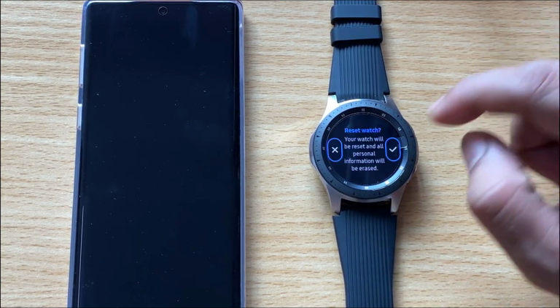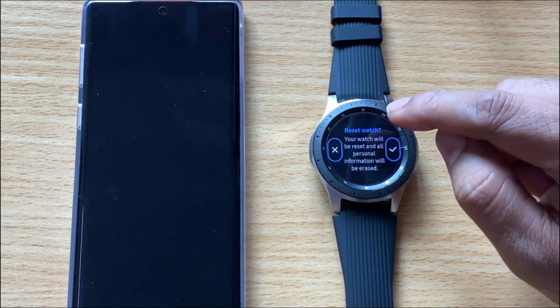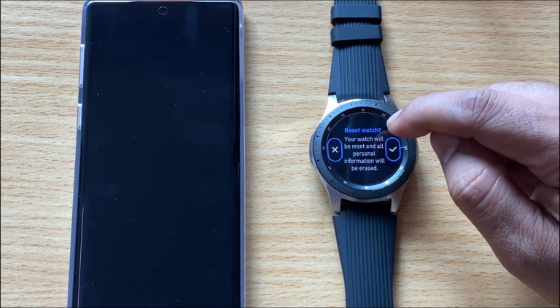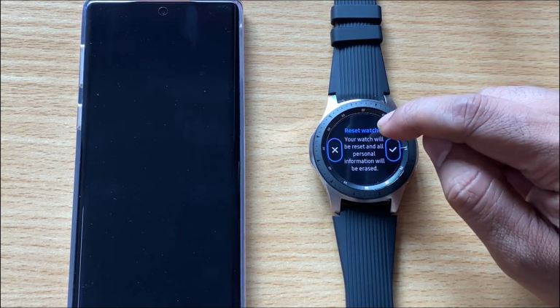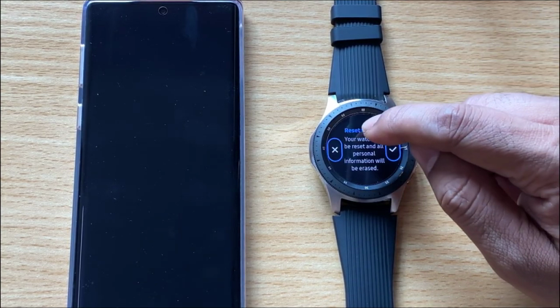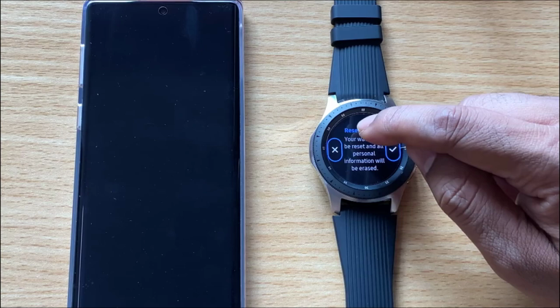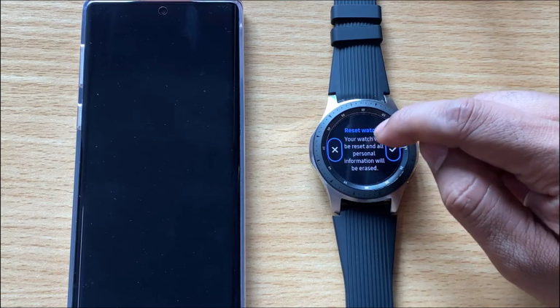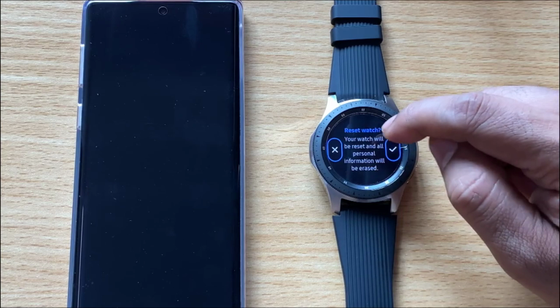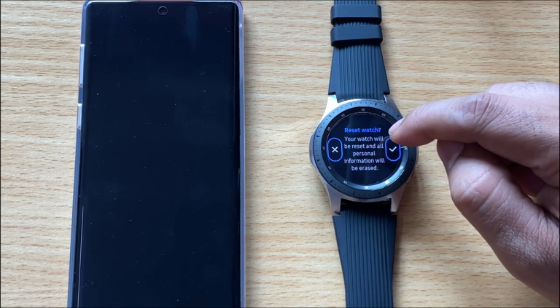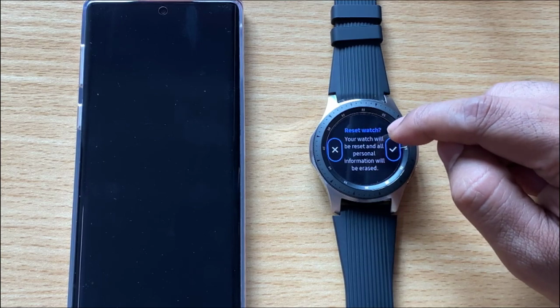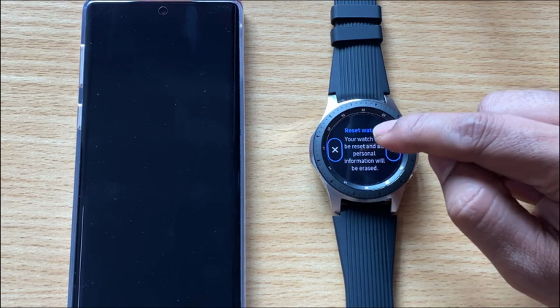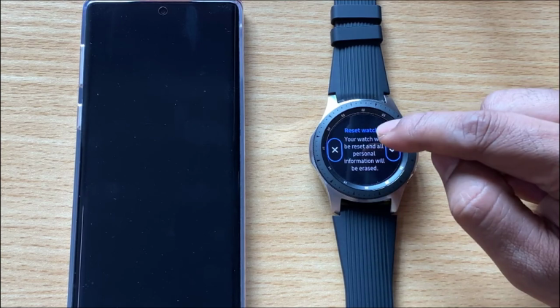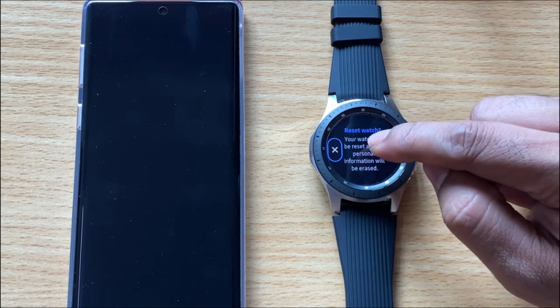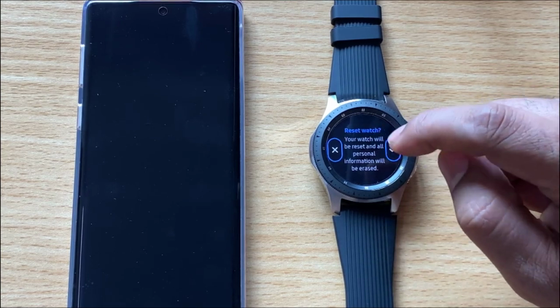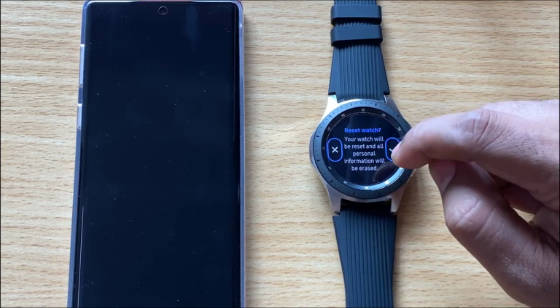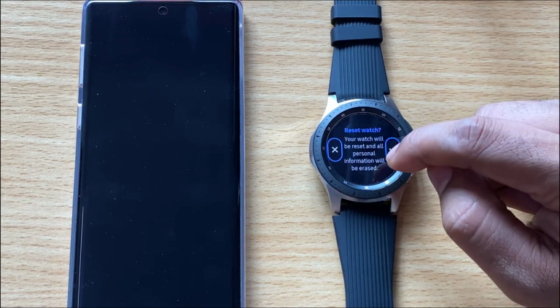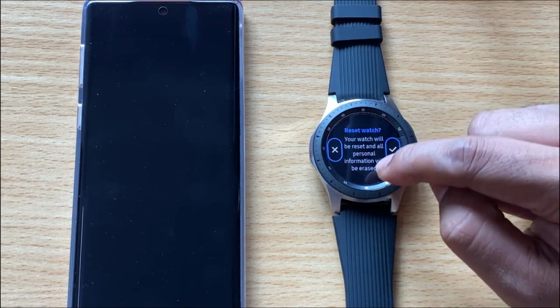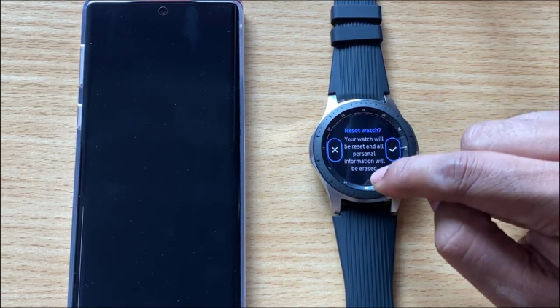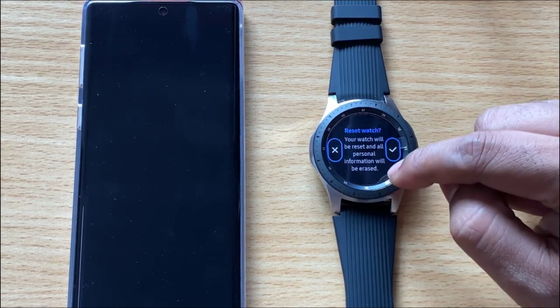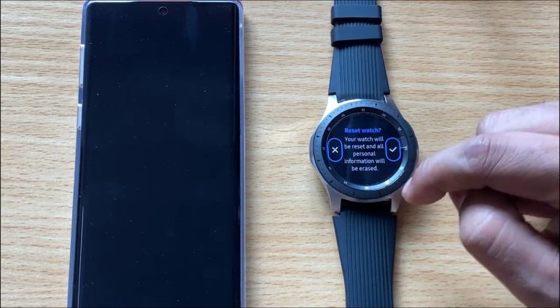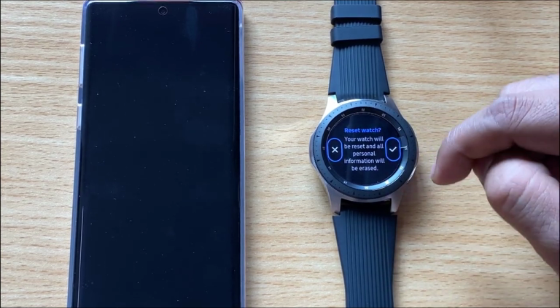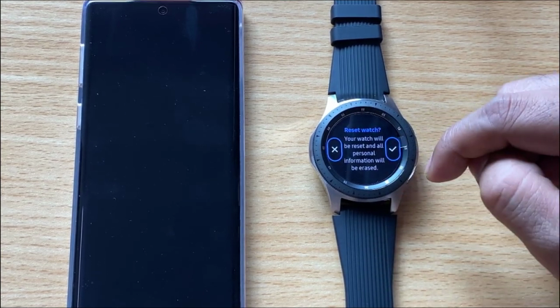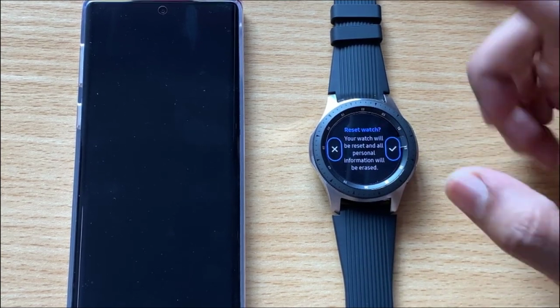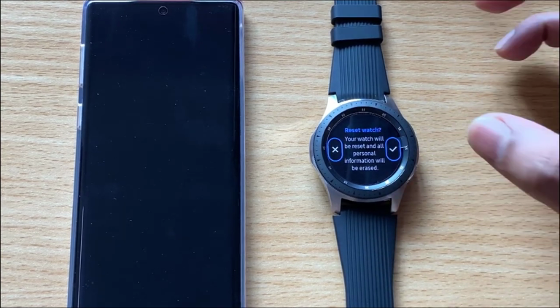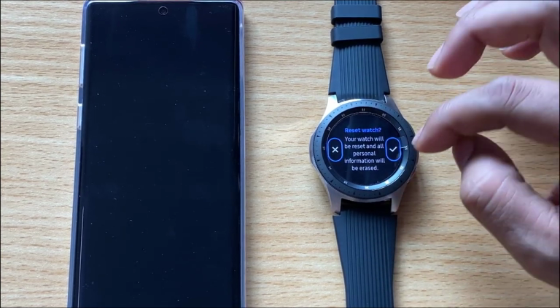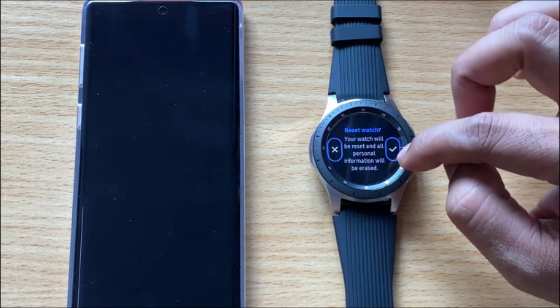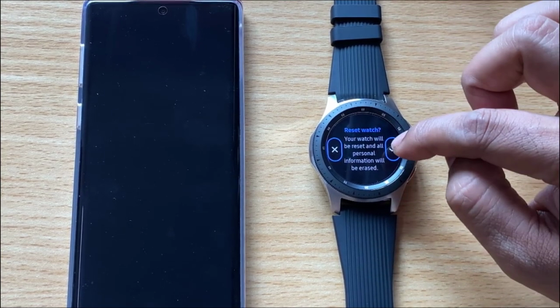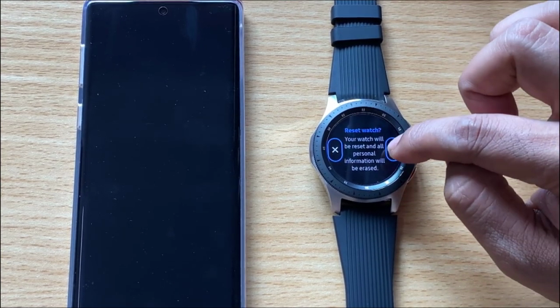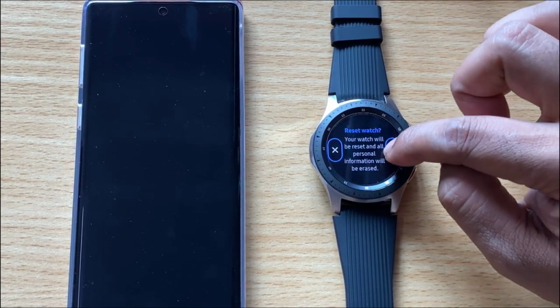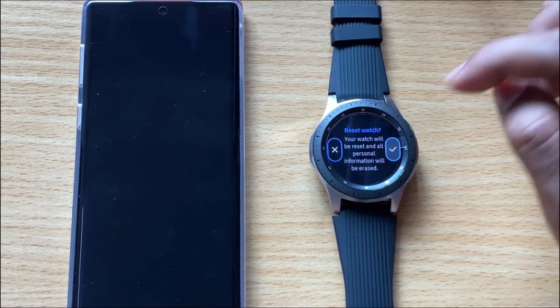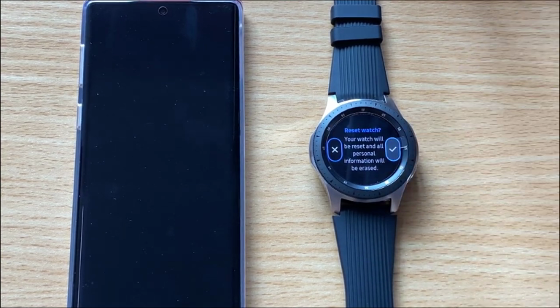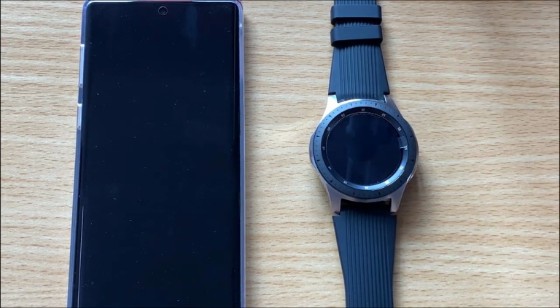Your watch will be reset and all personal information will be erased. I'm going to tap OK.